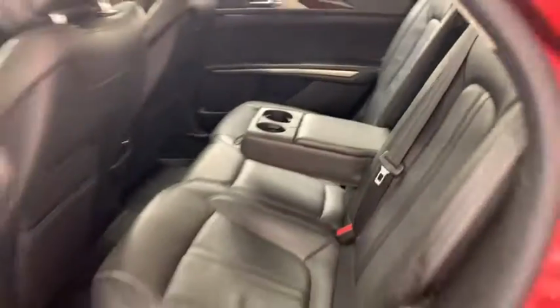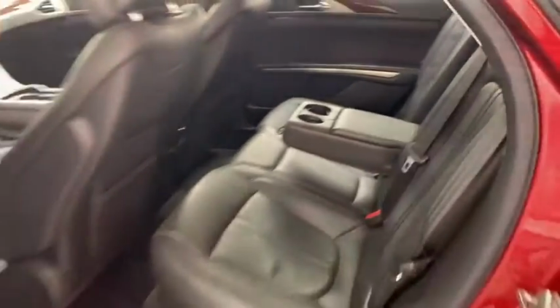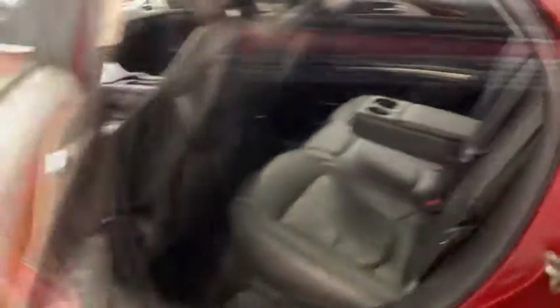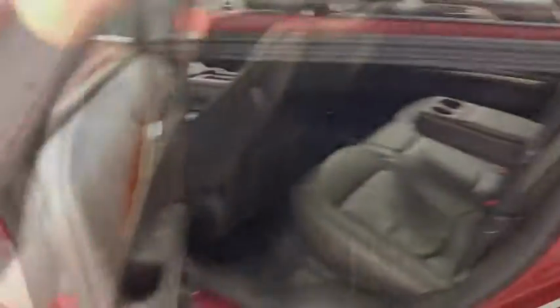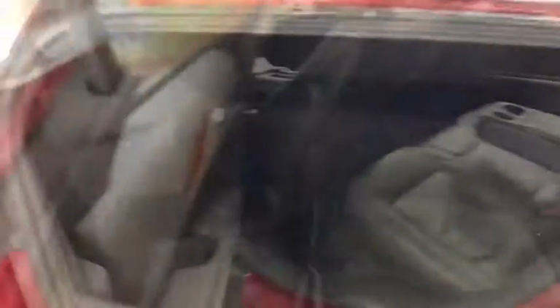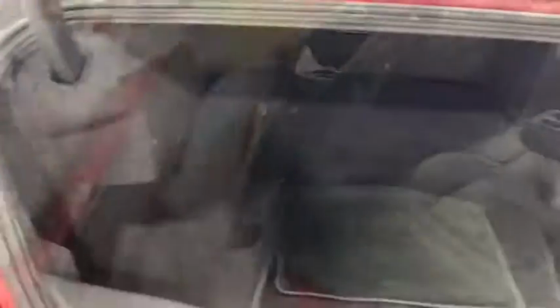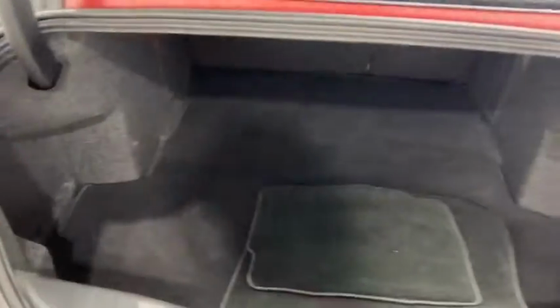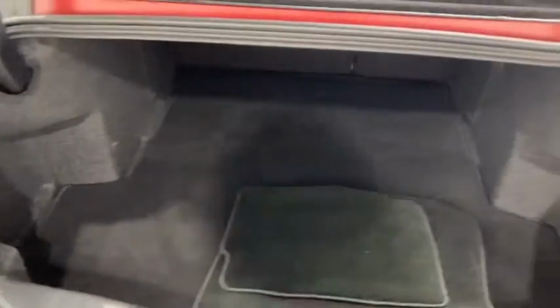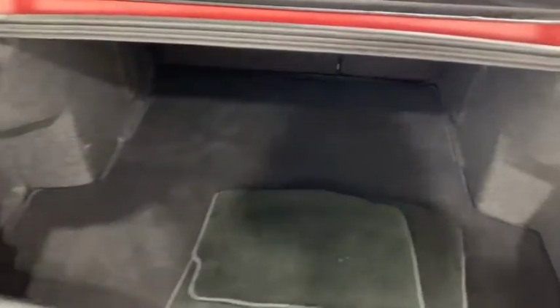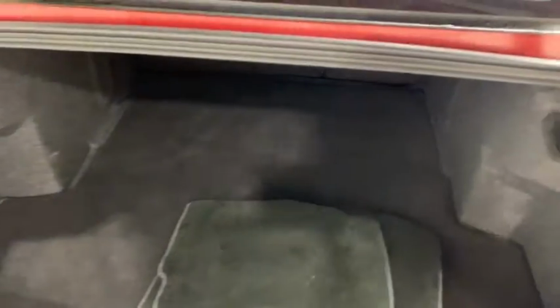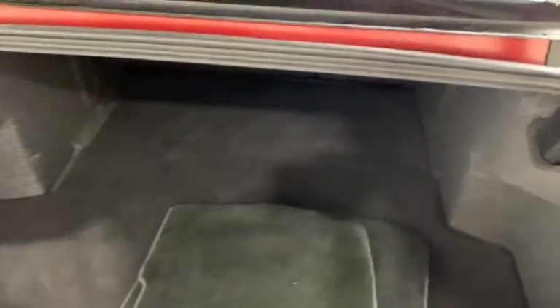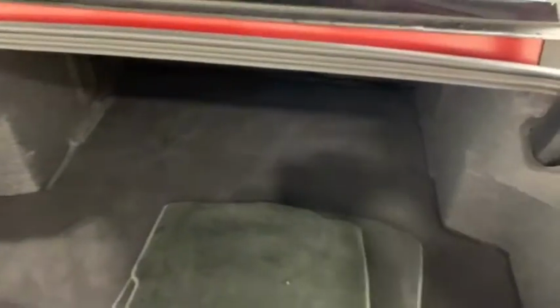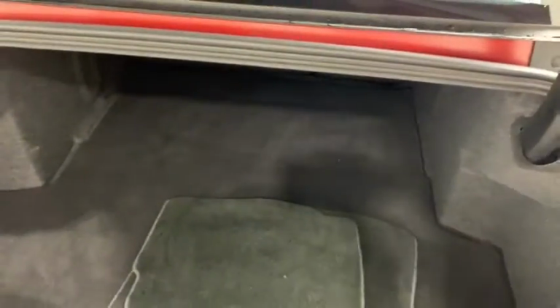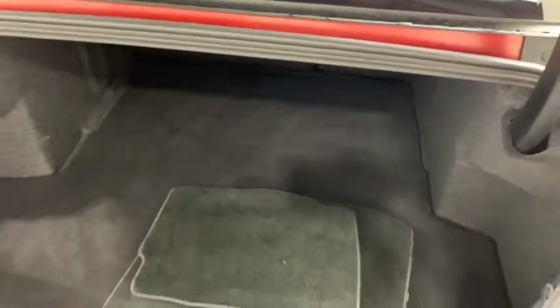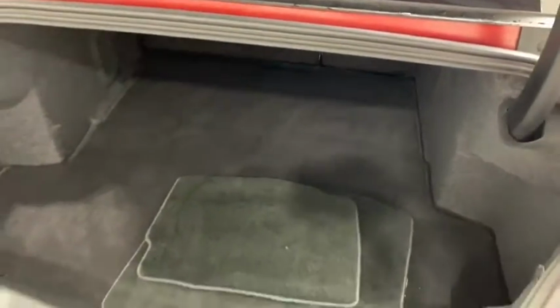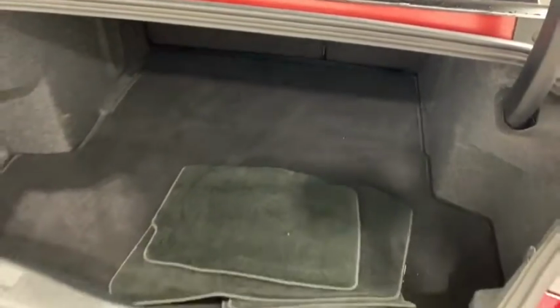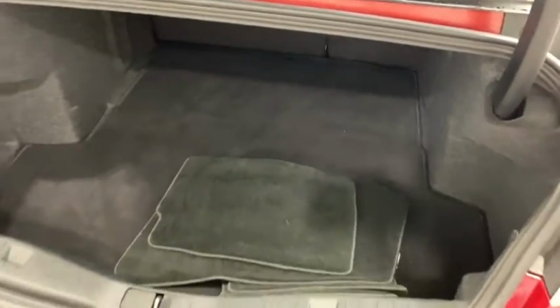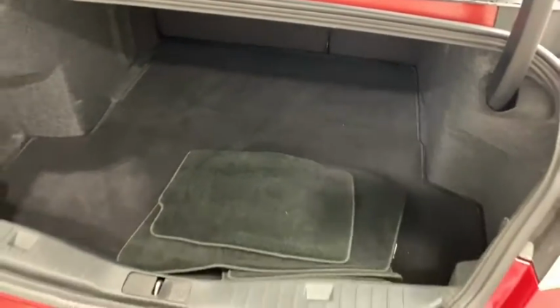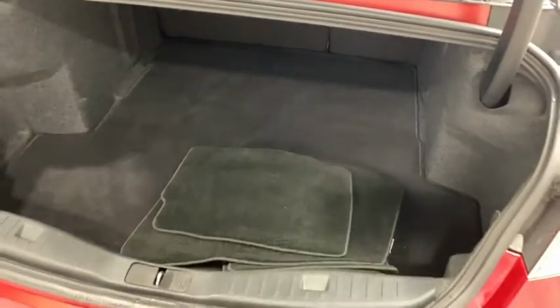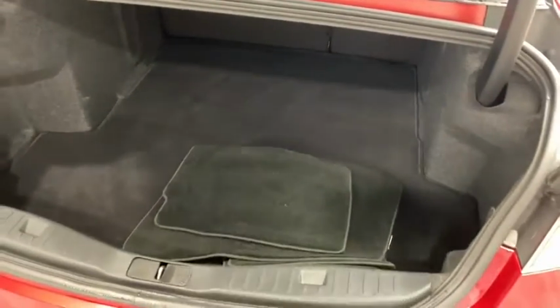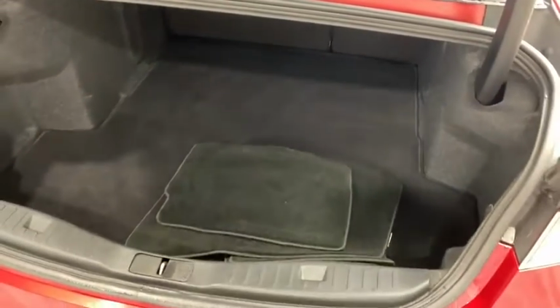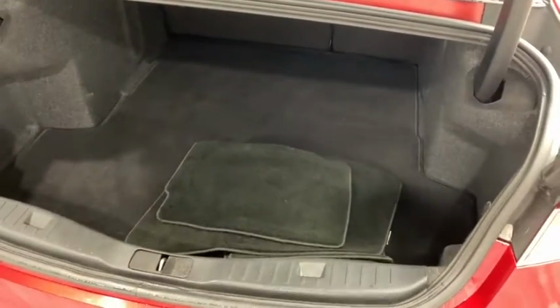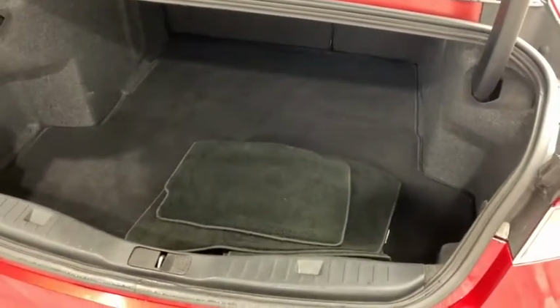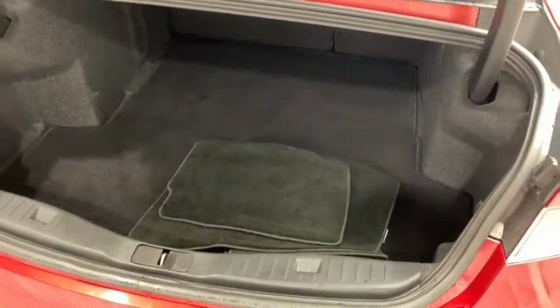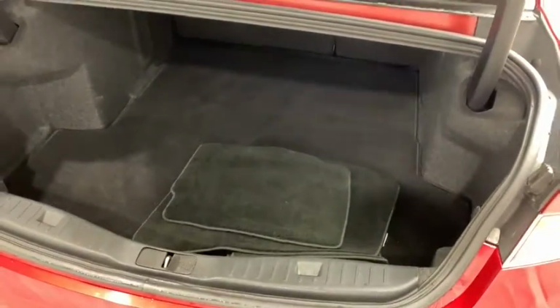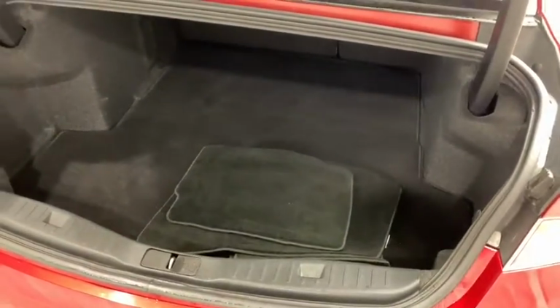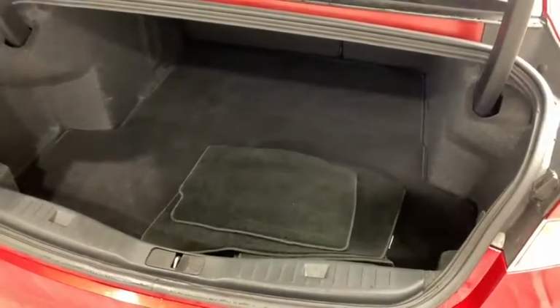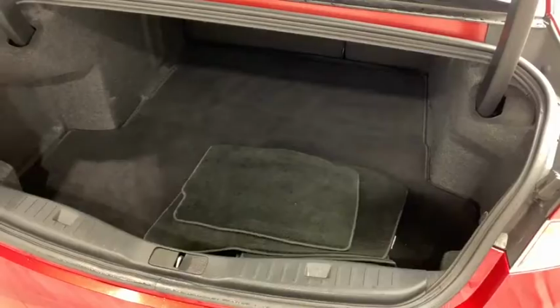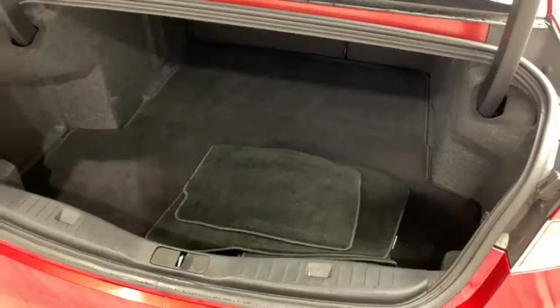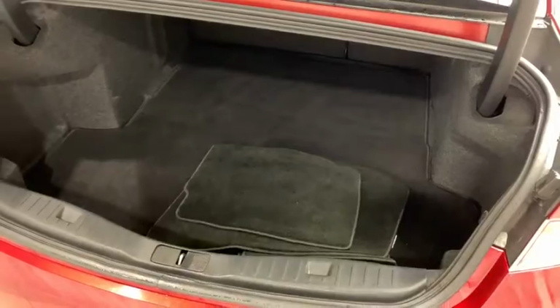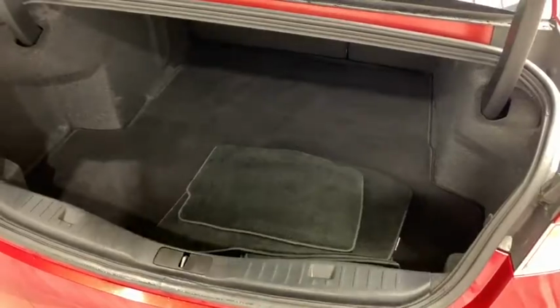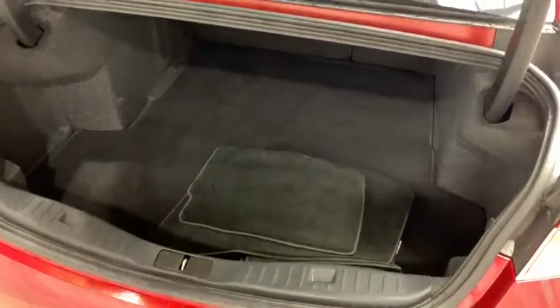Over here on the trunk with plenty of cargo room. Beneath the floor itself you'll find your emergency tool kit and your spare tire.